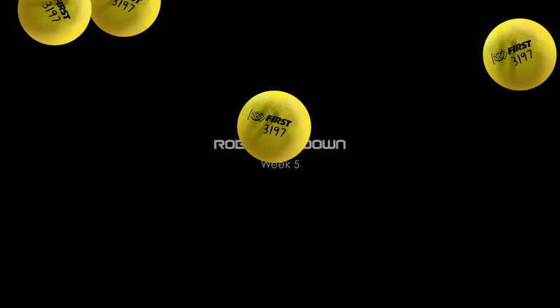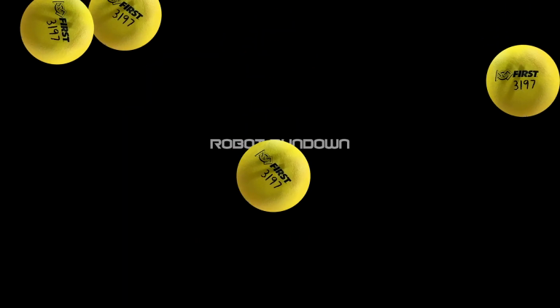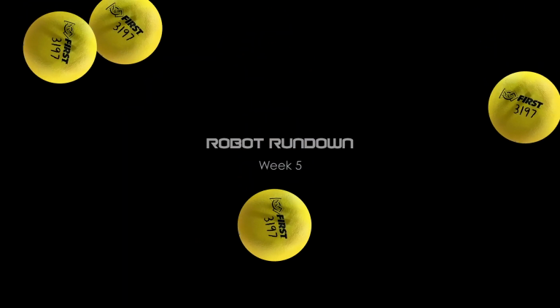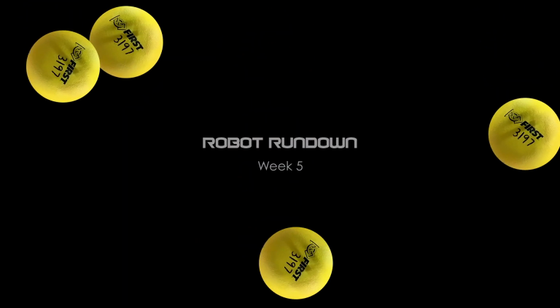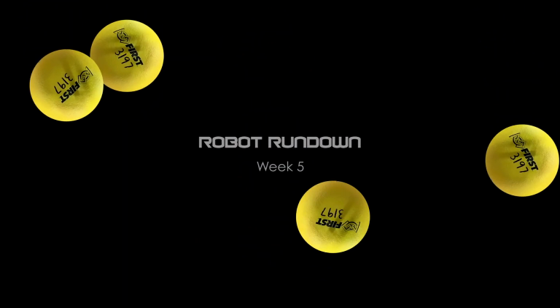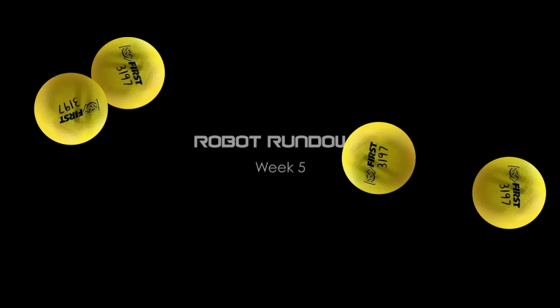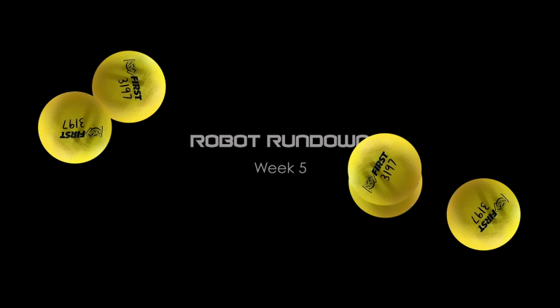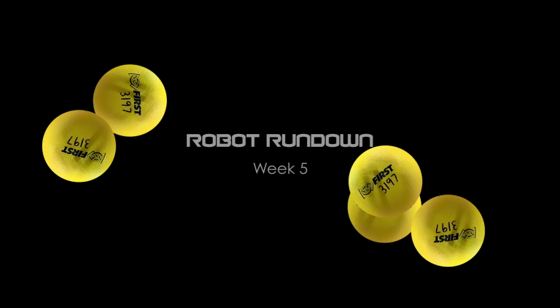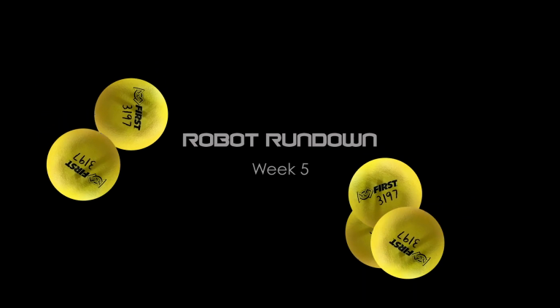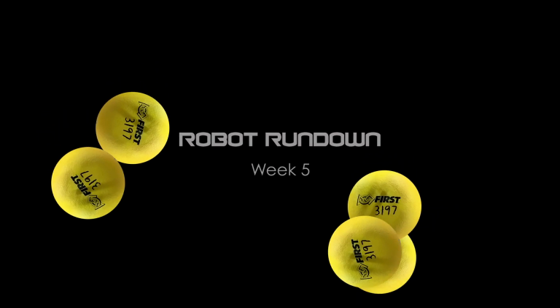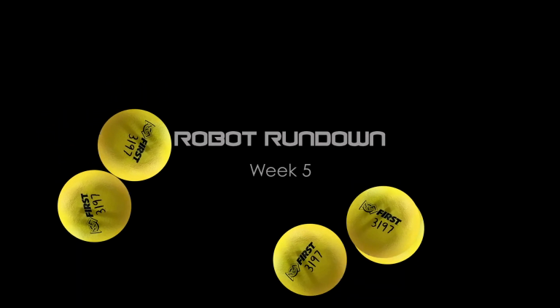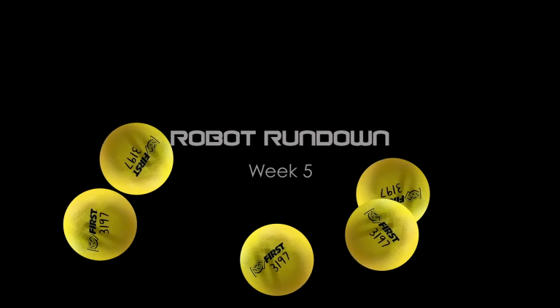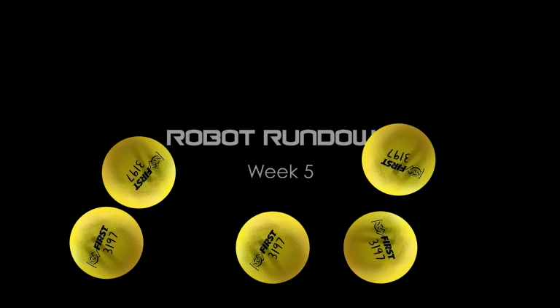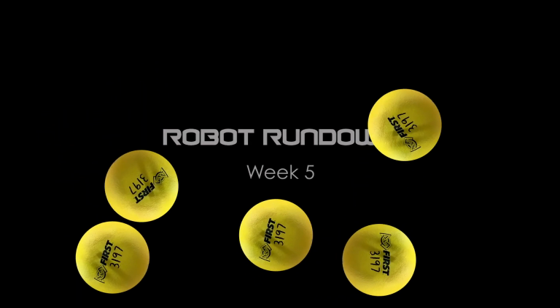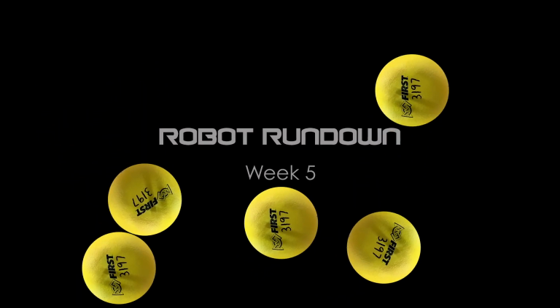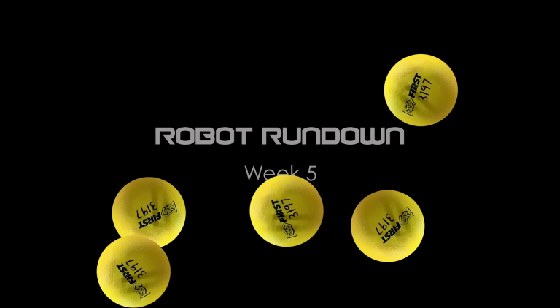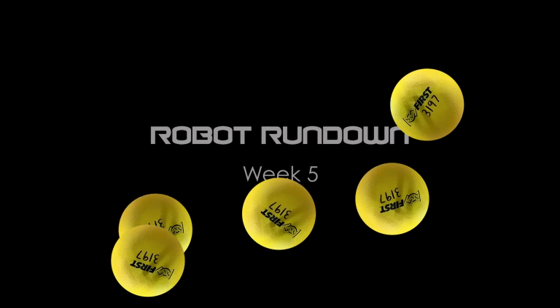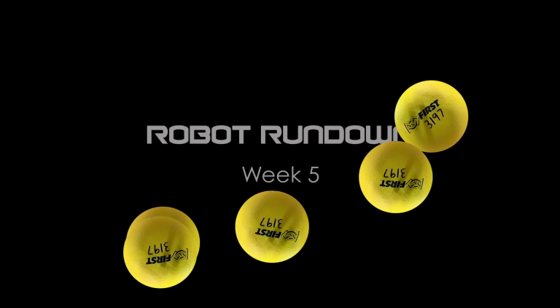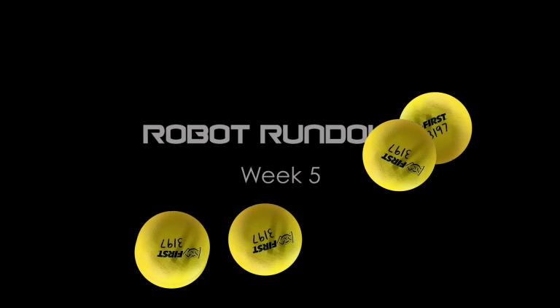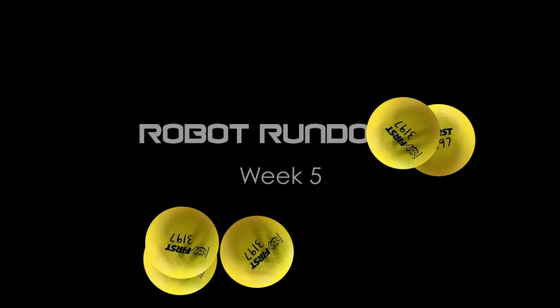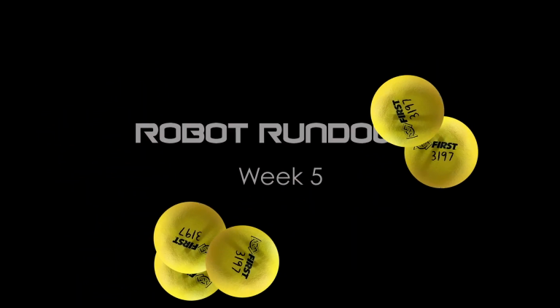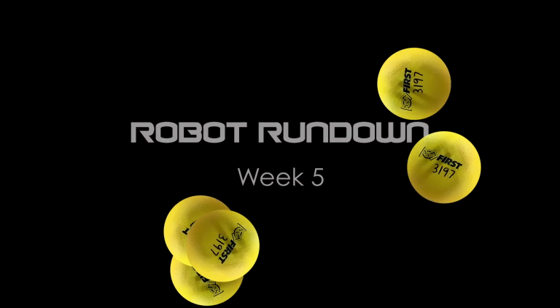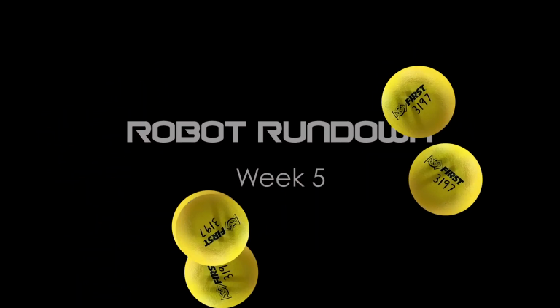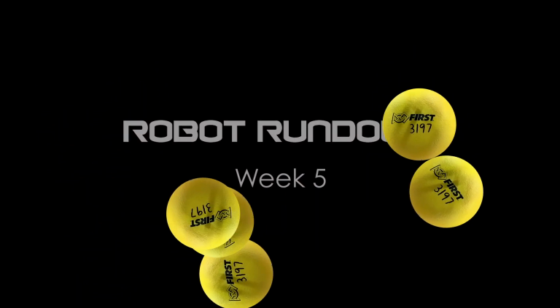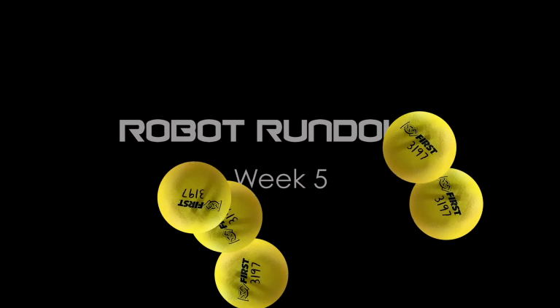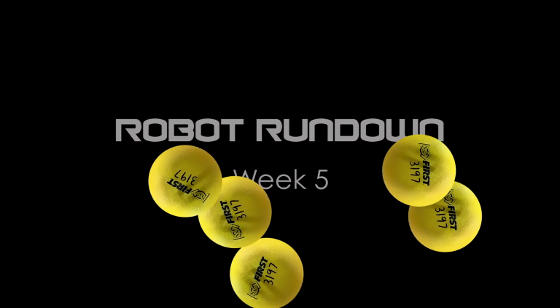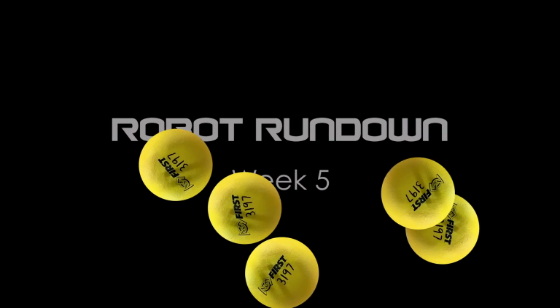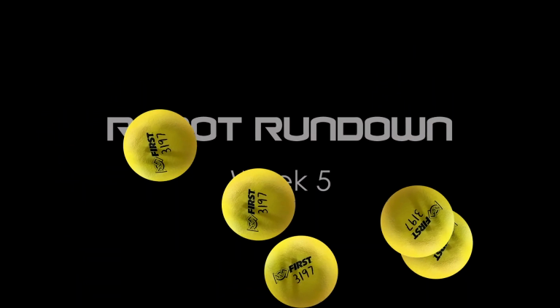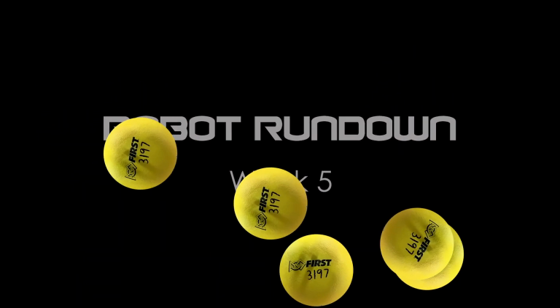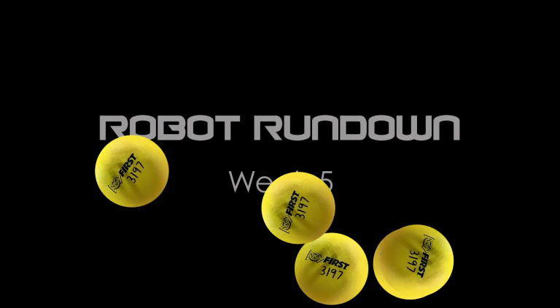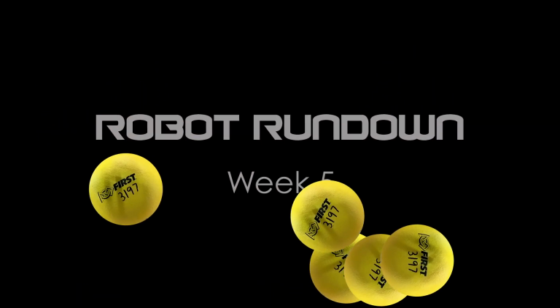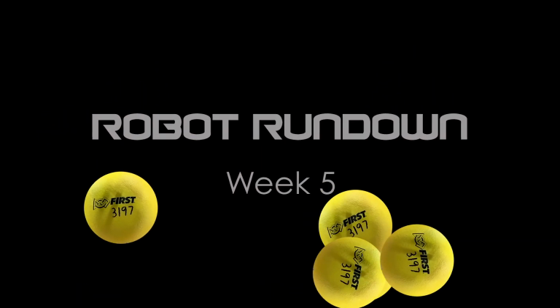Welcome to Team 3197, Hexsounds, Week 5 Robot Rundown.